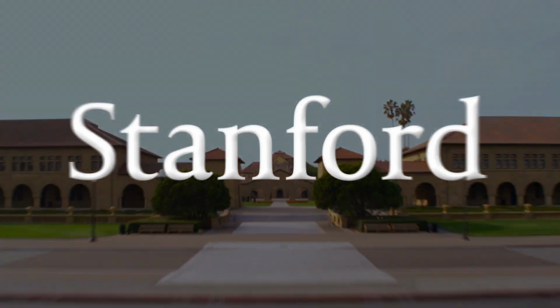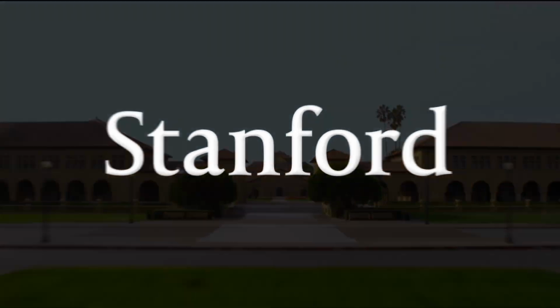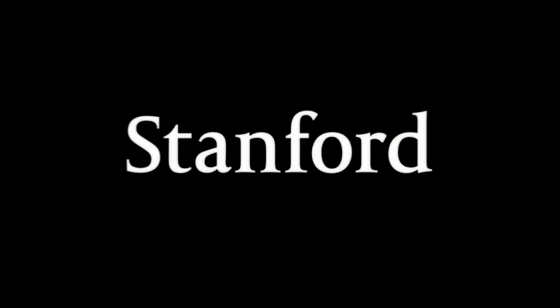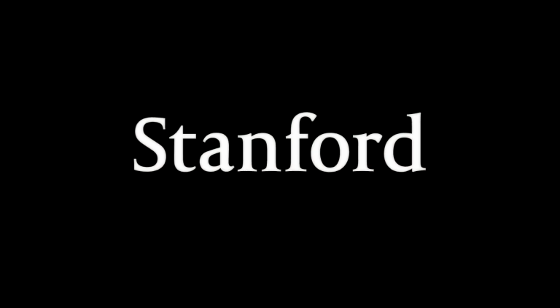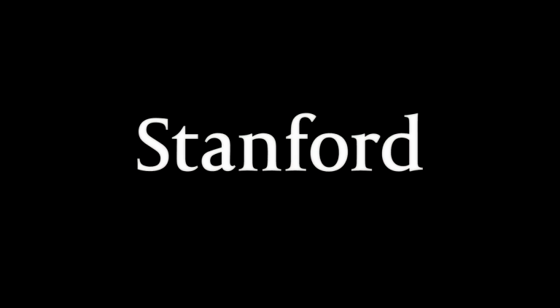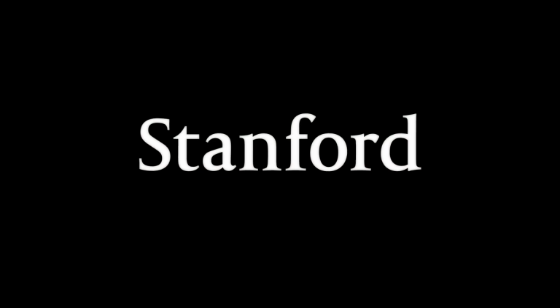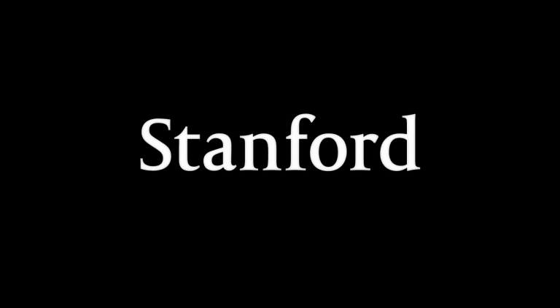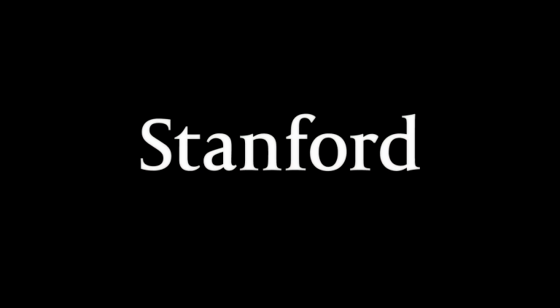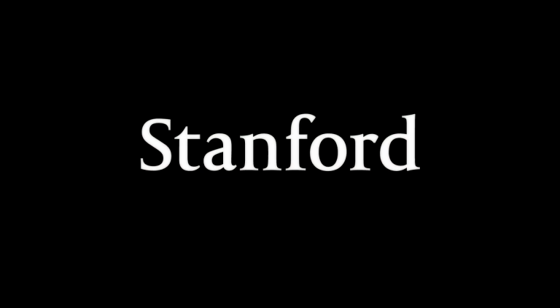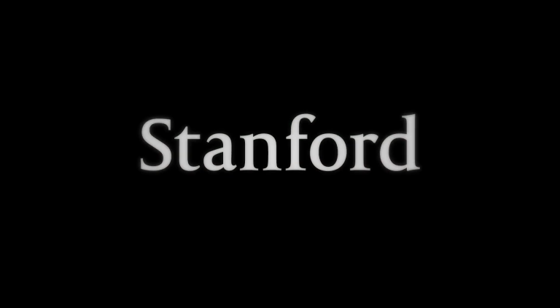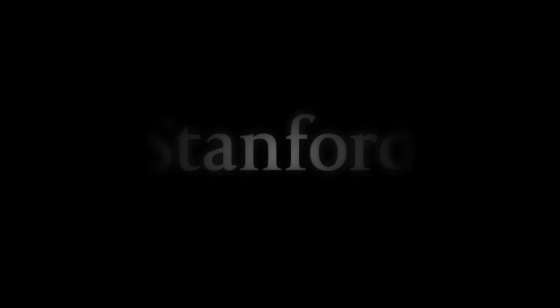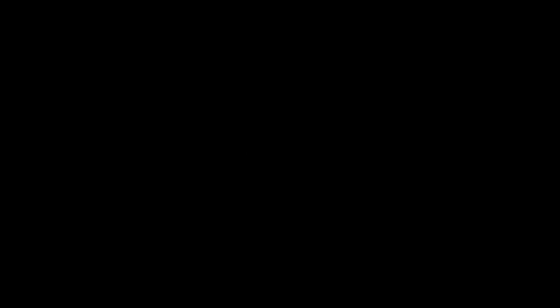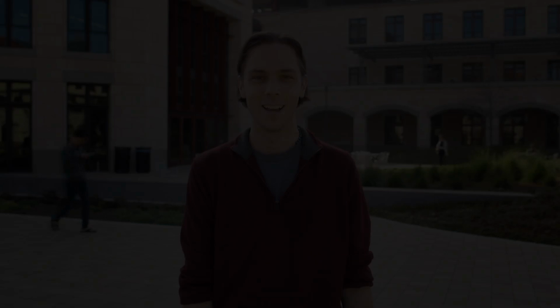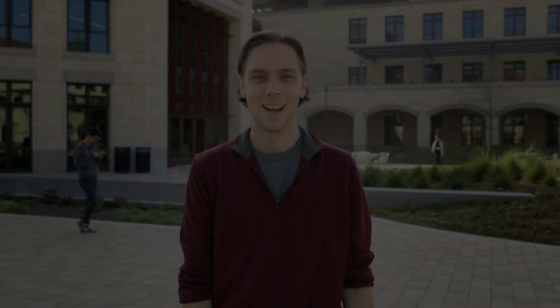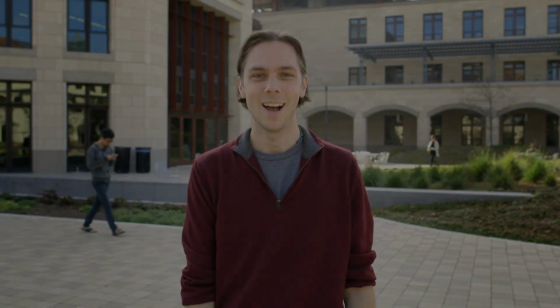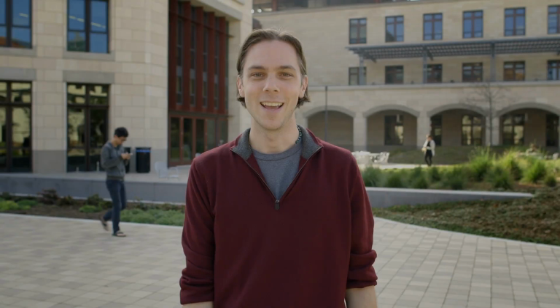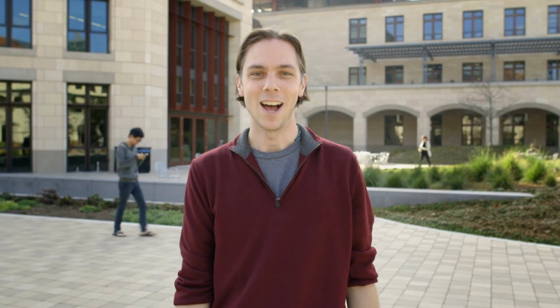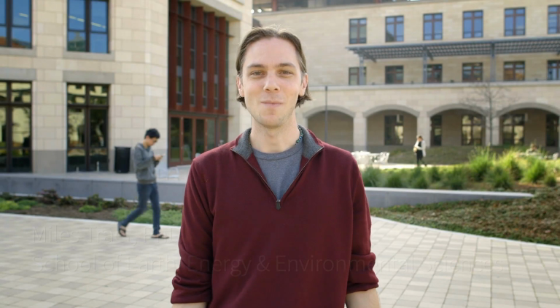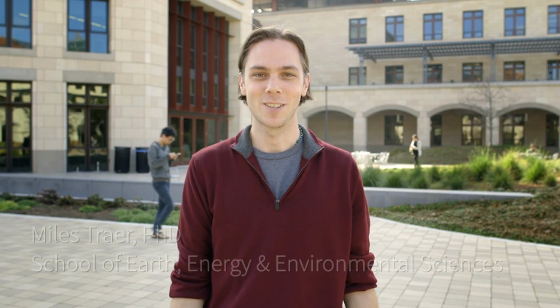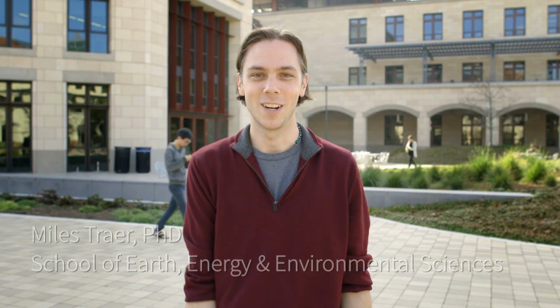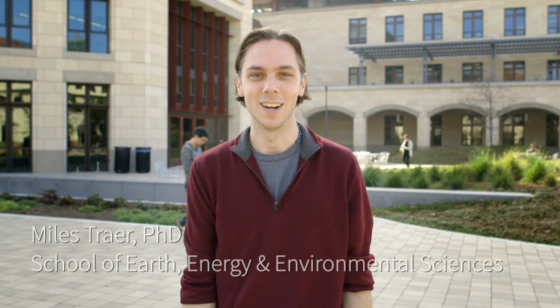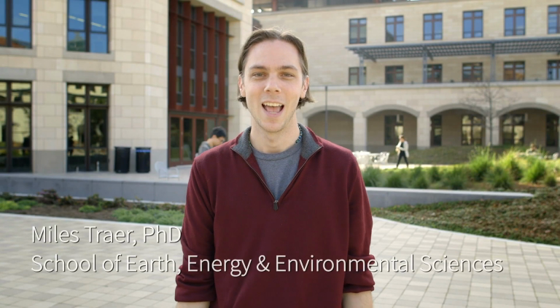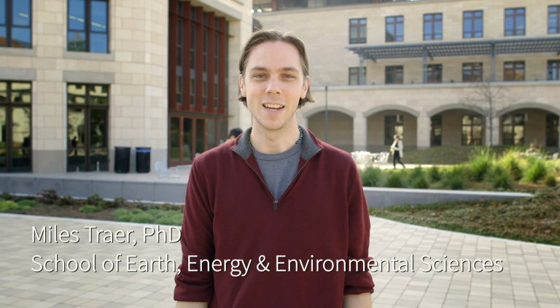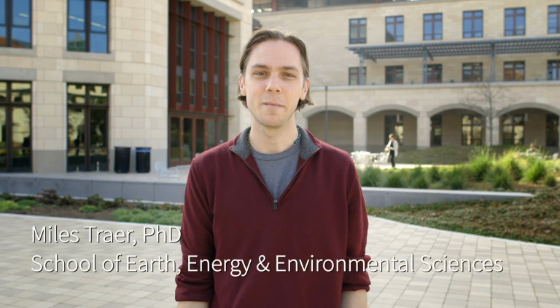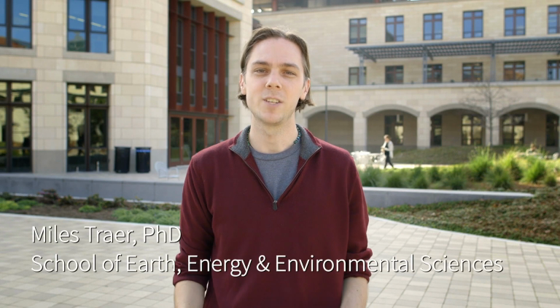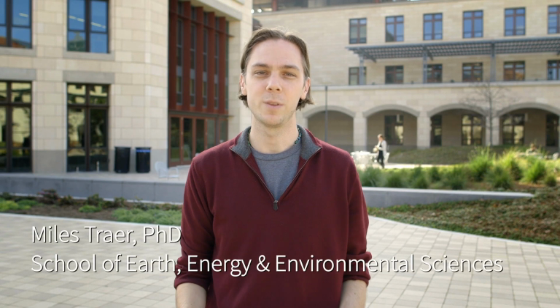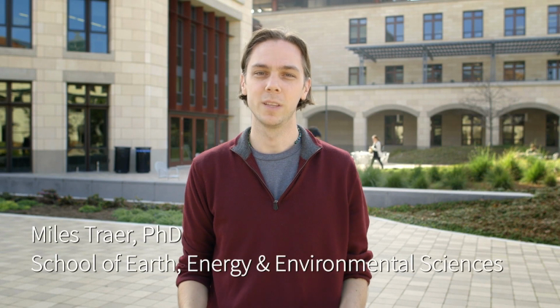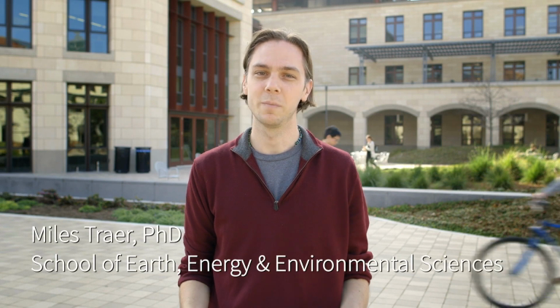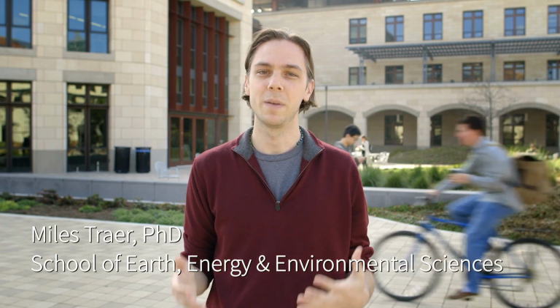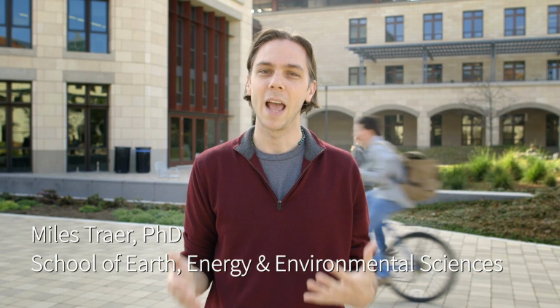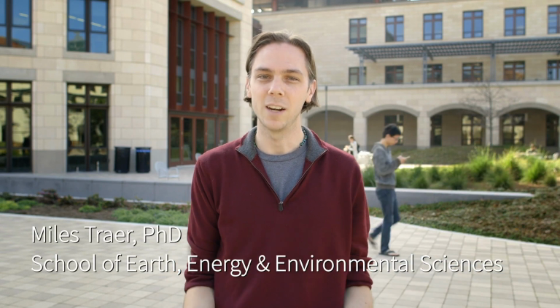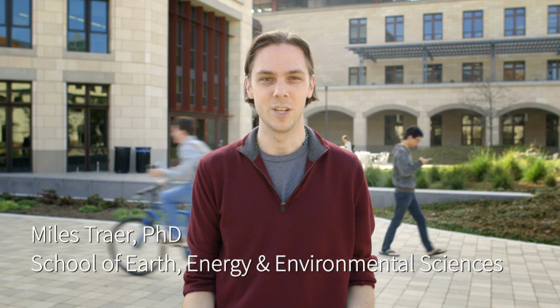Stanford University. Hi, I'm Myles Traer, and today I'm going to chat with you a little bit about energy.